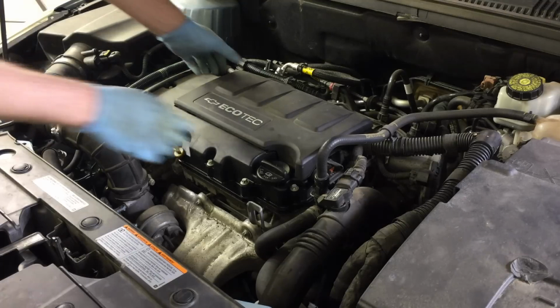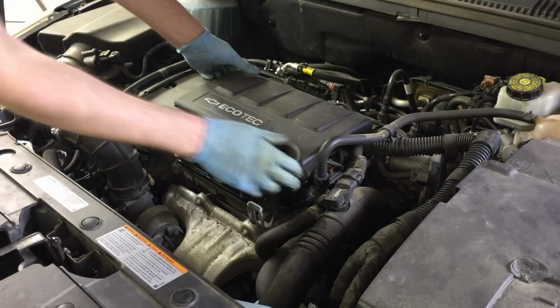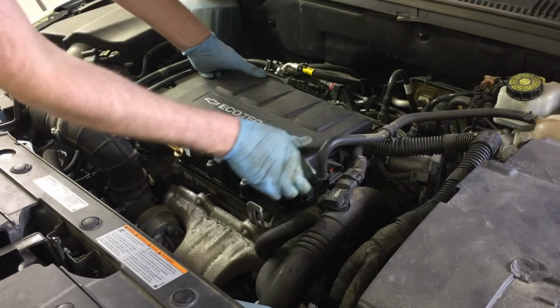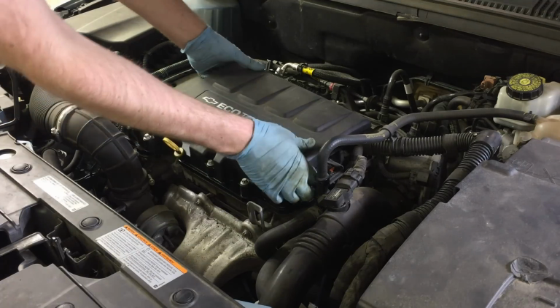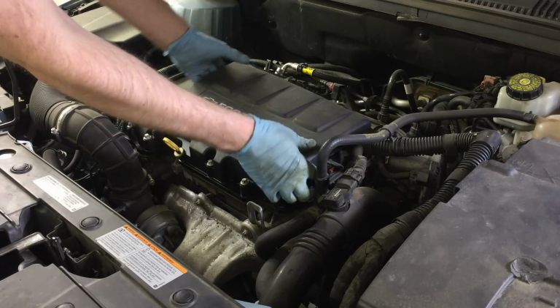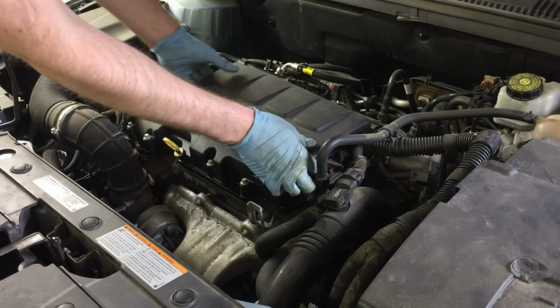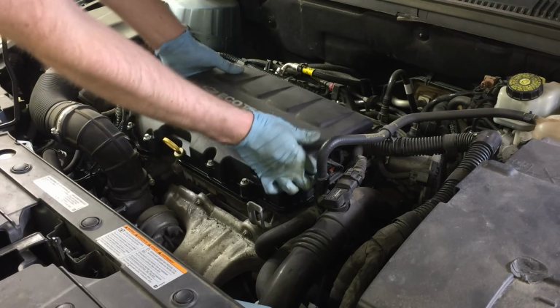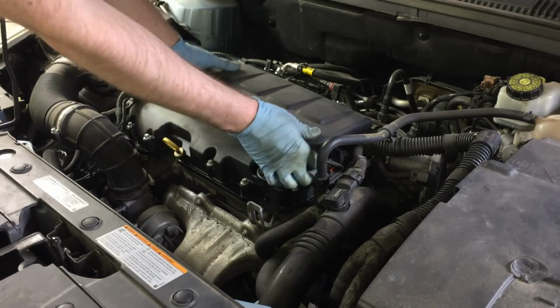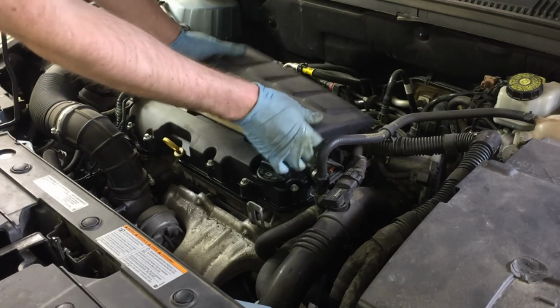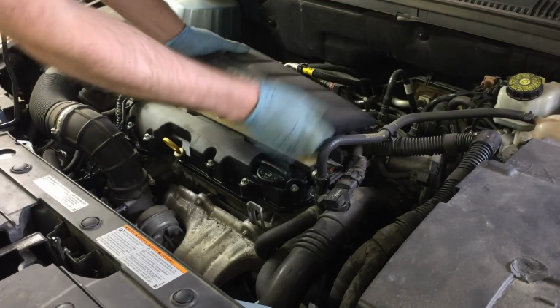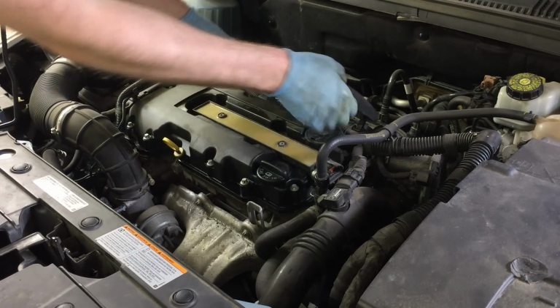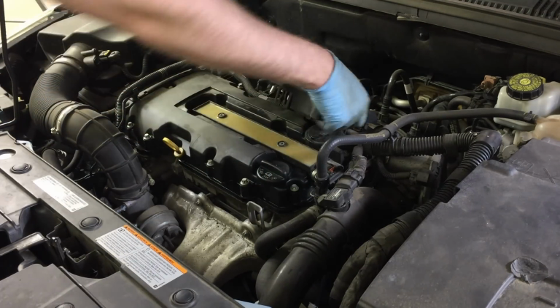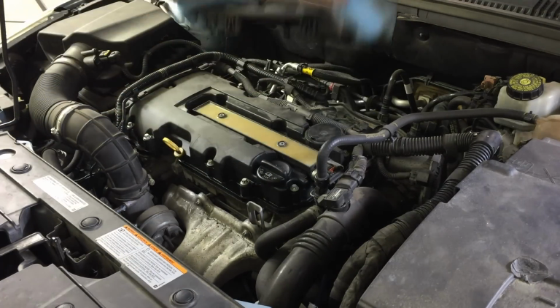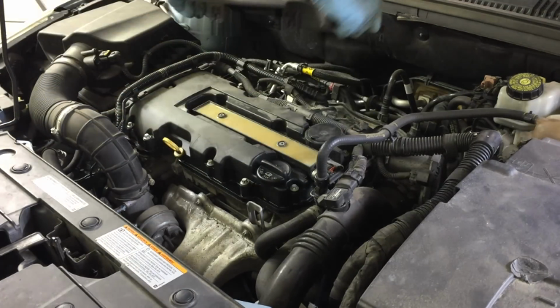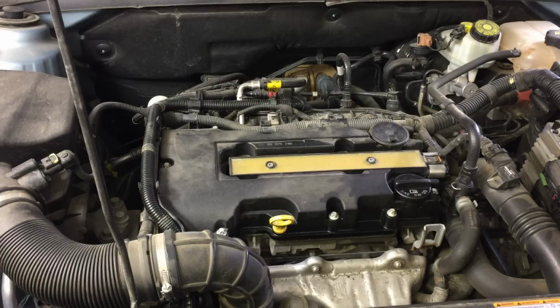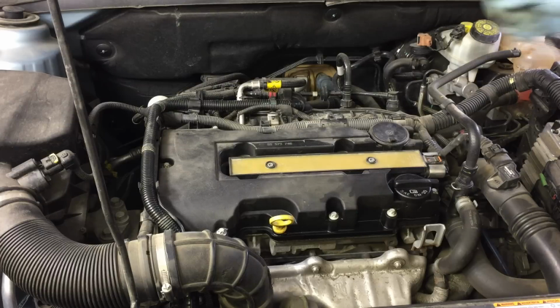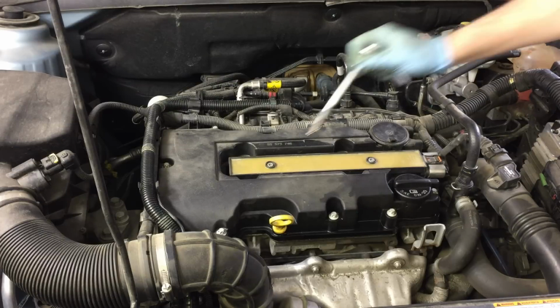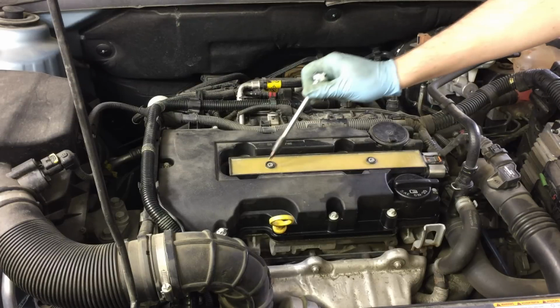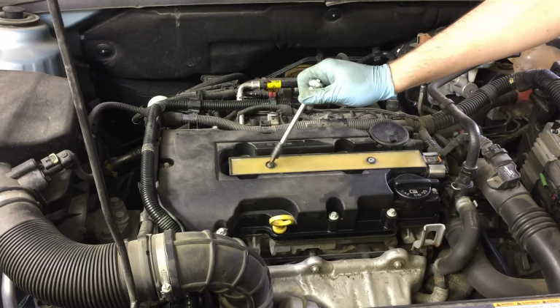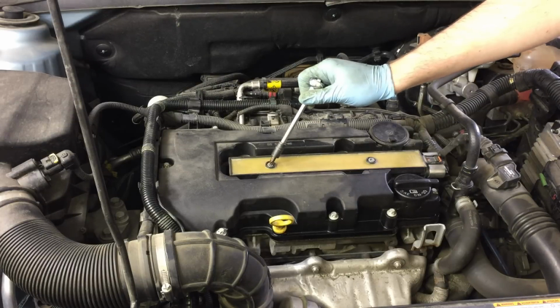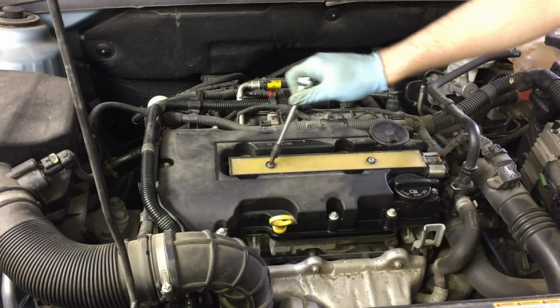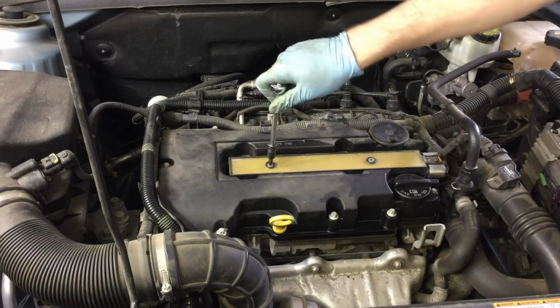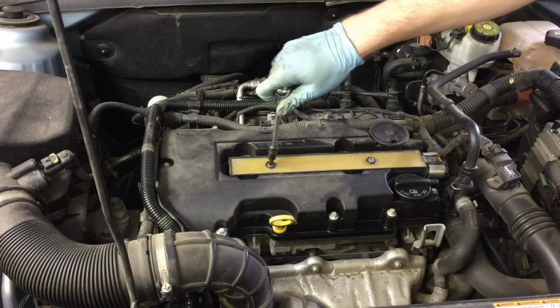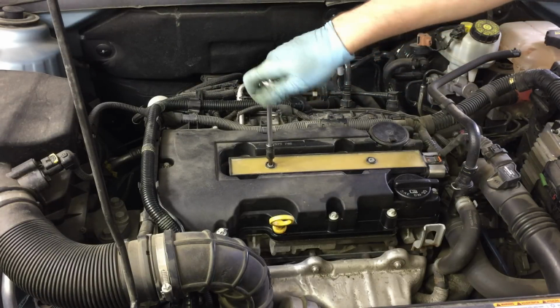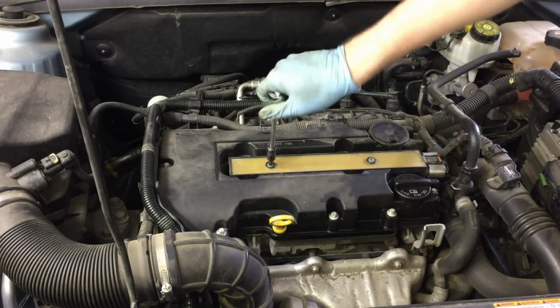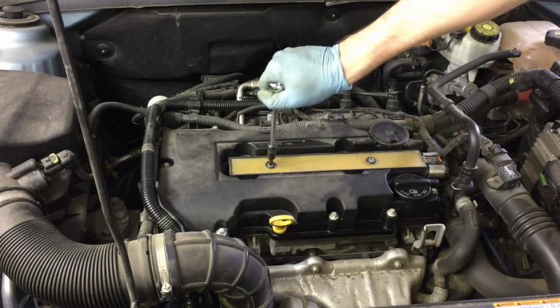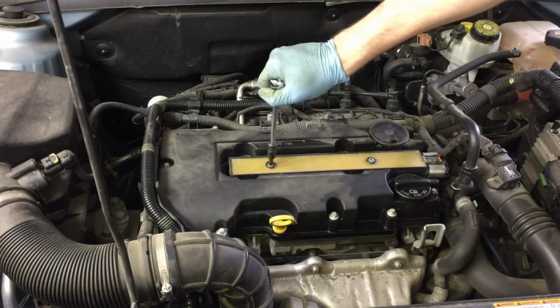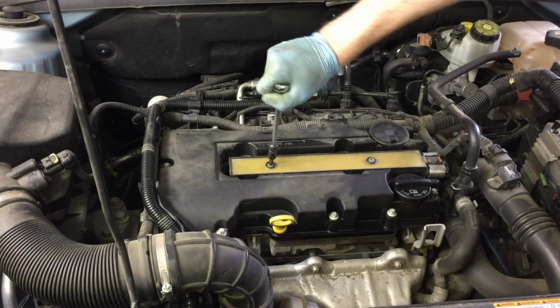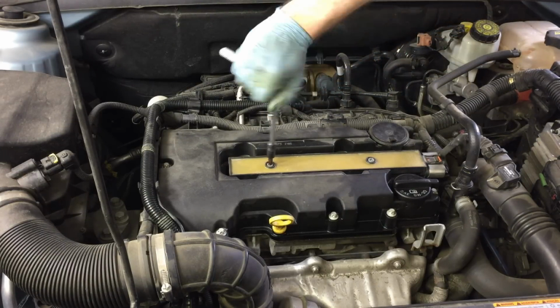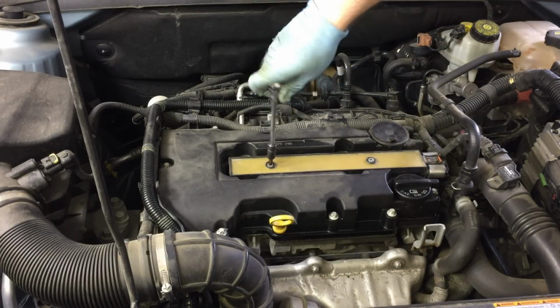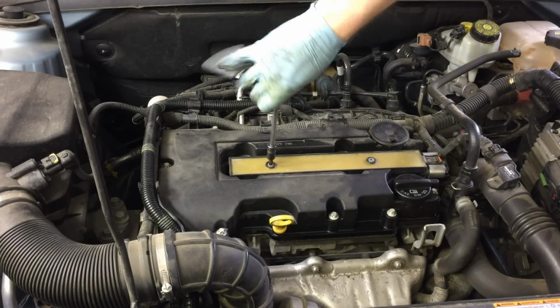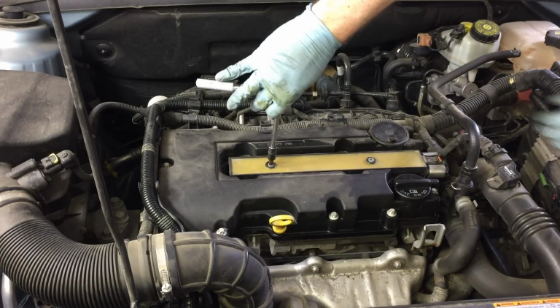First off, remove the engine cover. Next, remove the two torx screws that hold the coil in place.